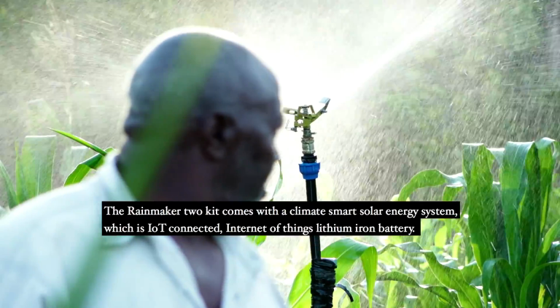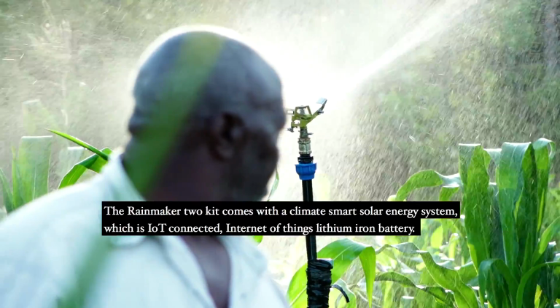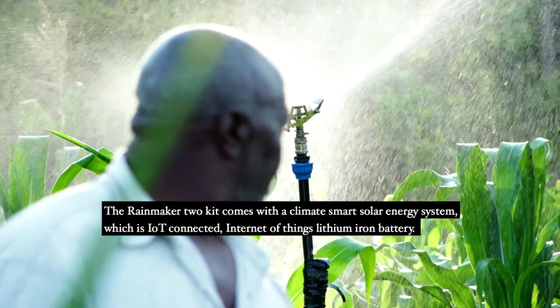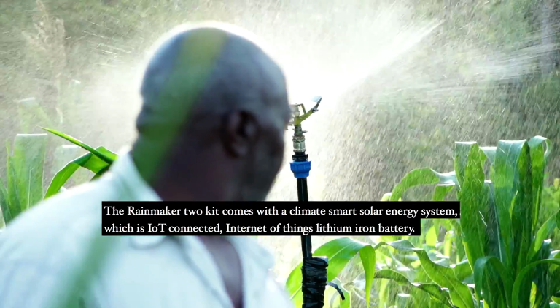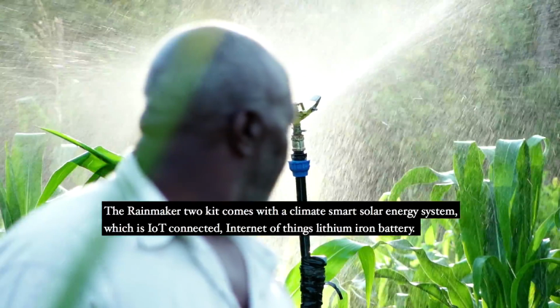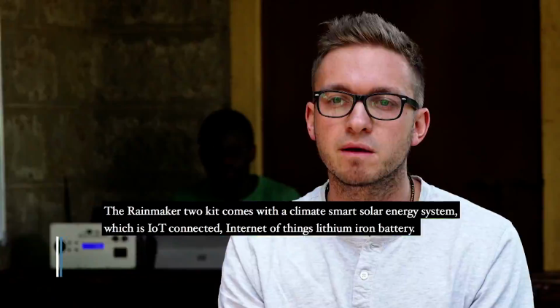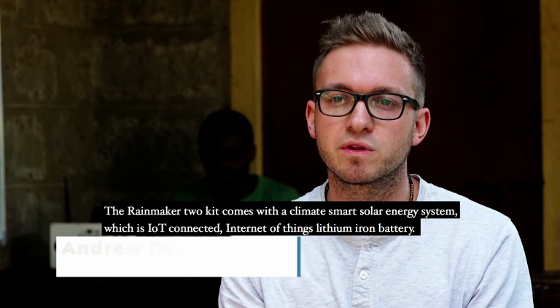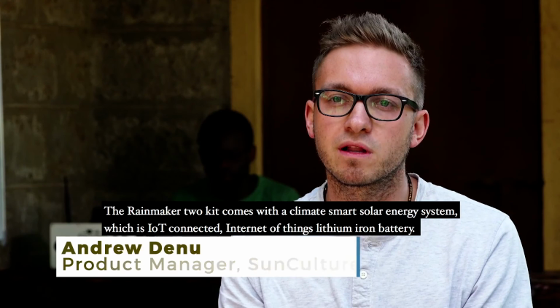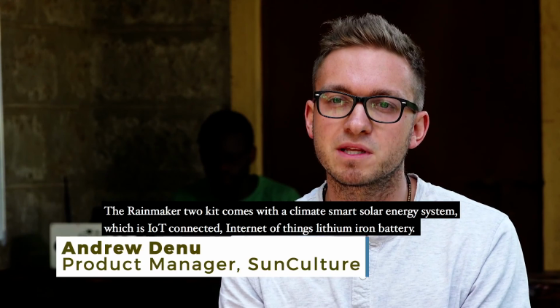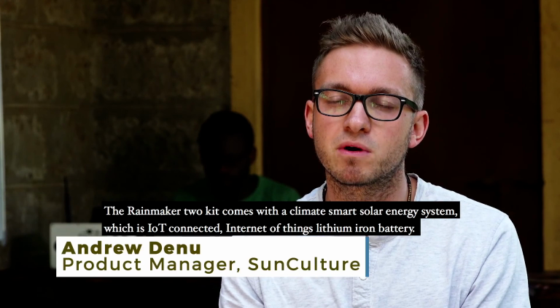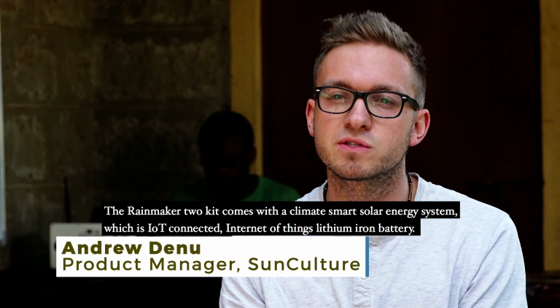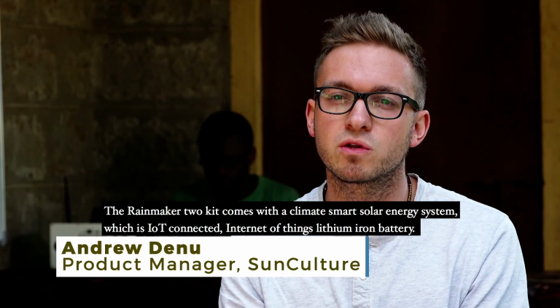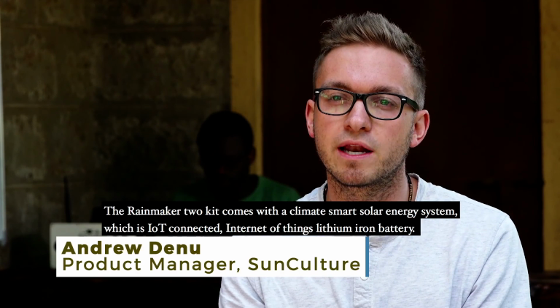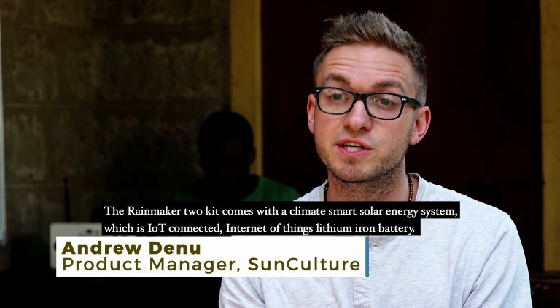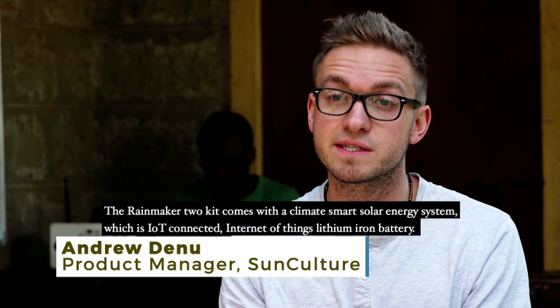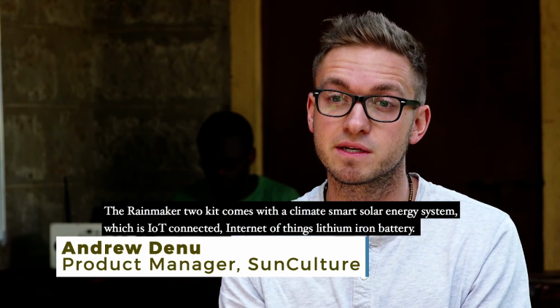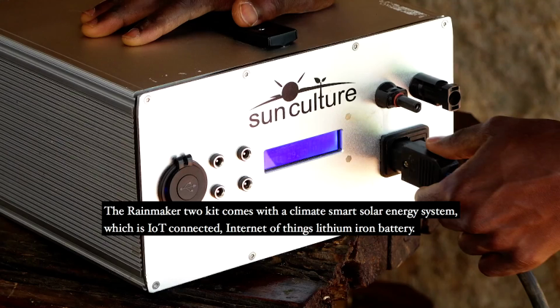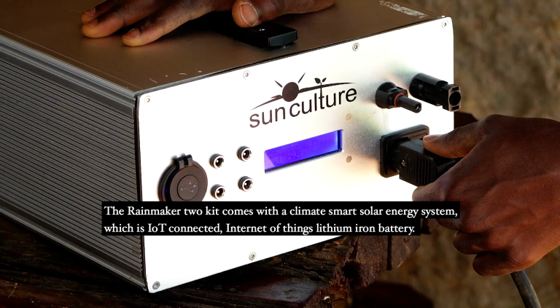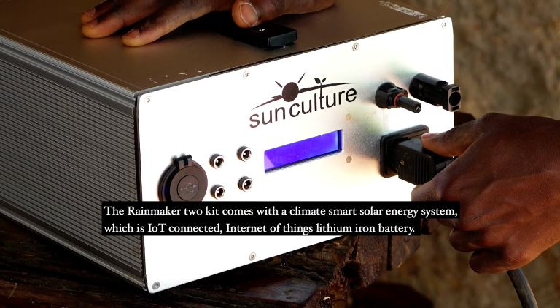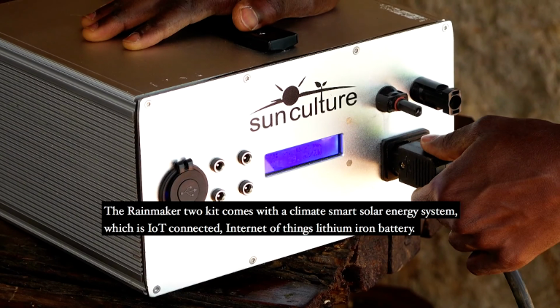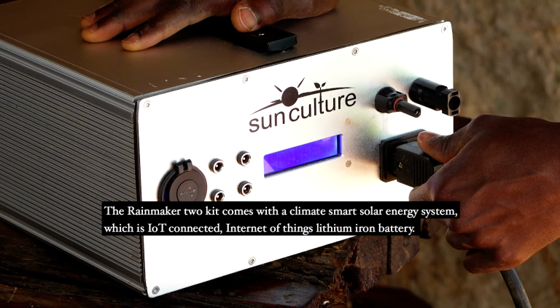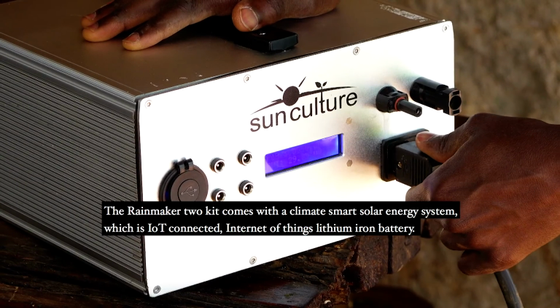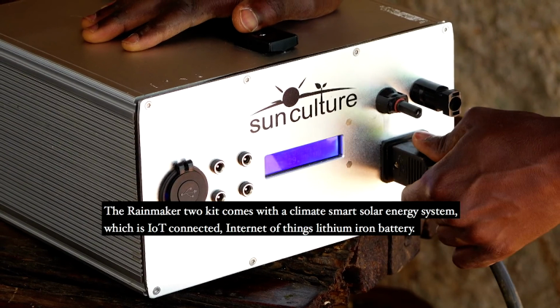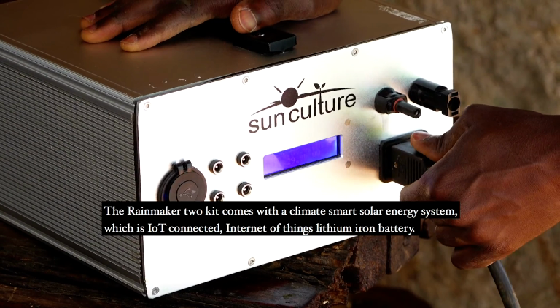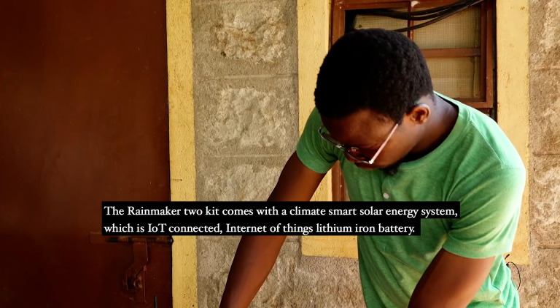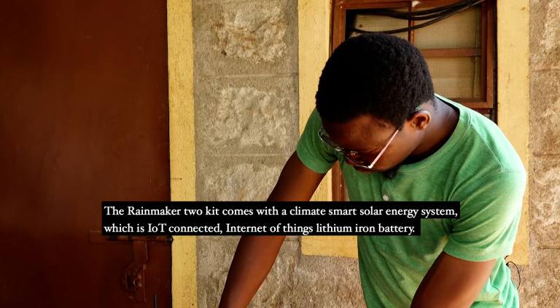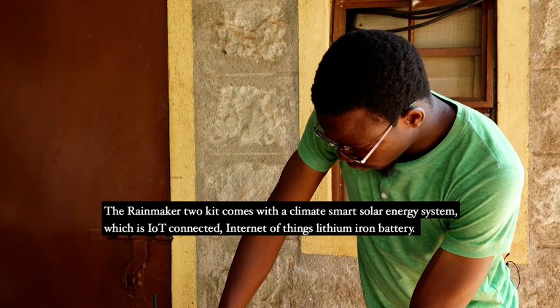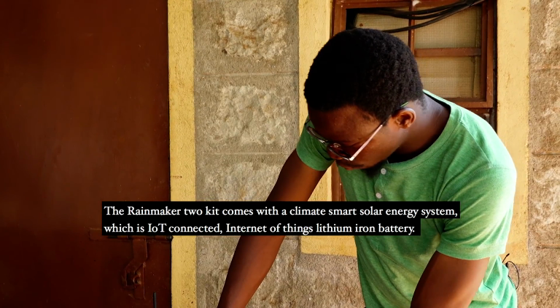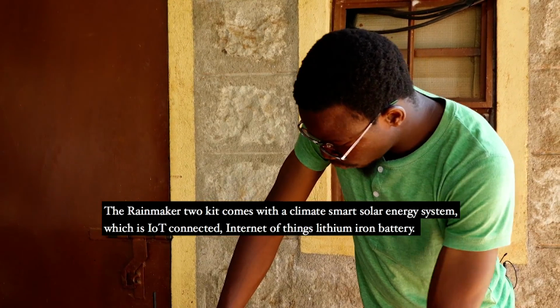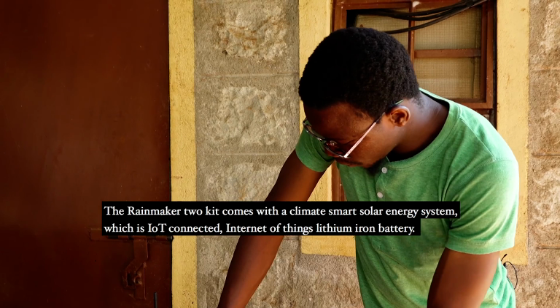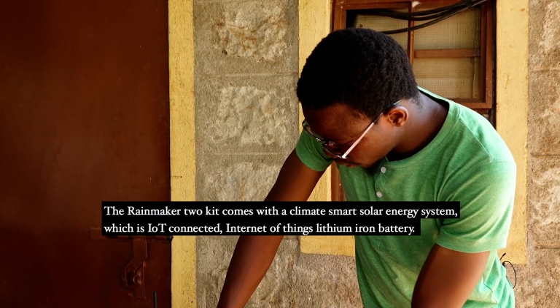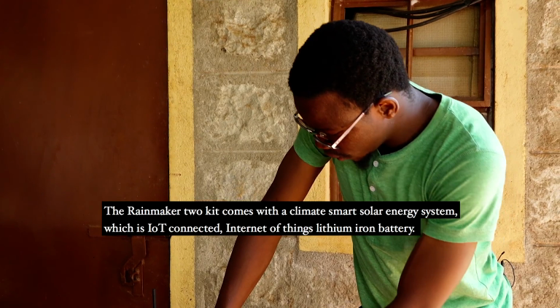The Rainmaker 2 kit comes with a climate-smart solar energy system which is IoT connected — internet of things — with a lithium-ion battery.